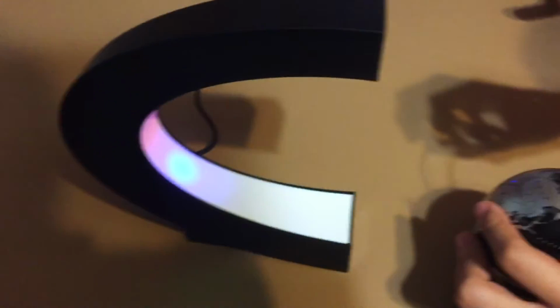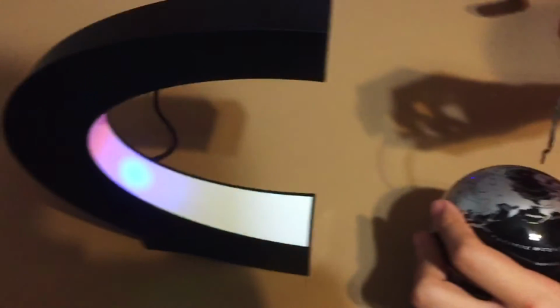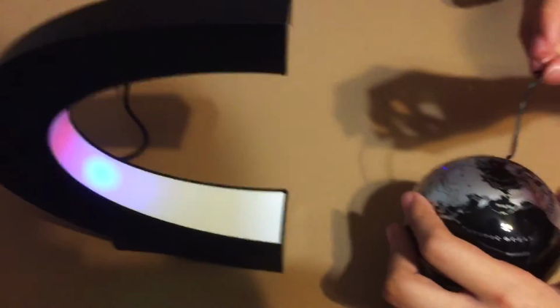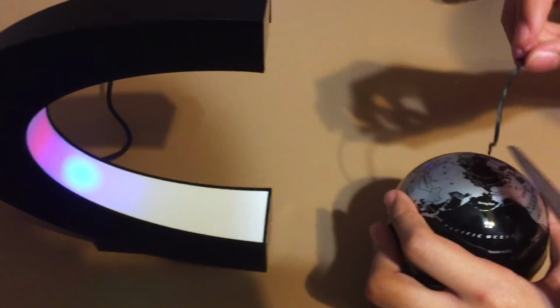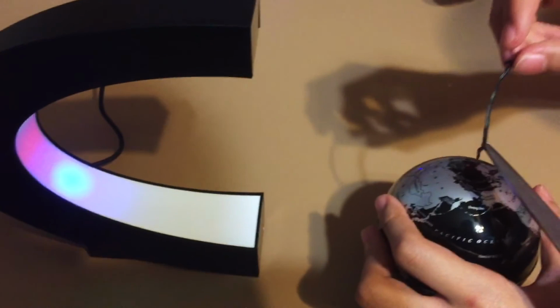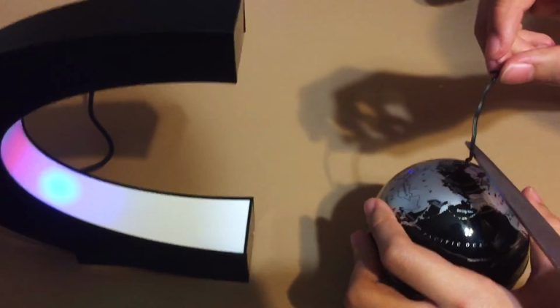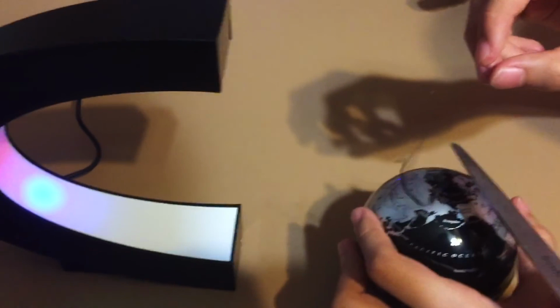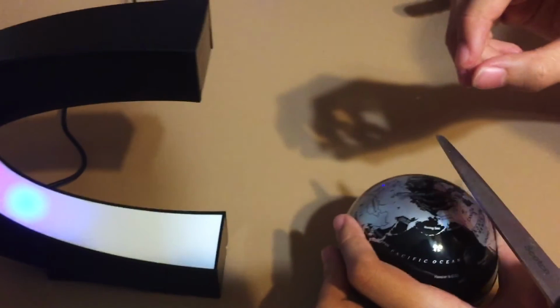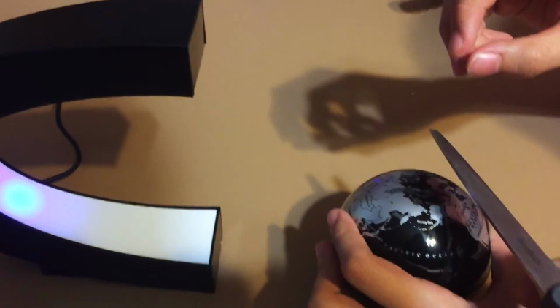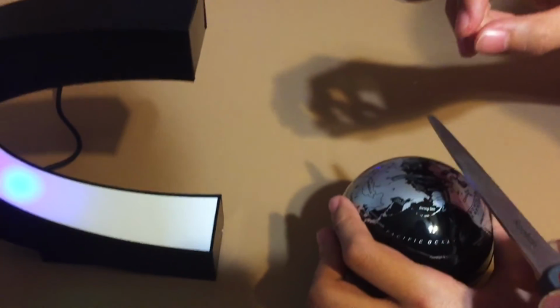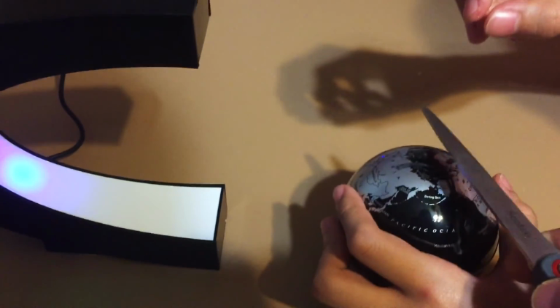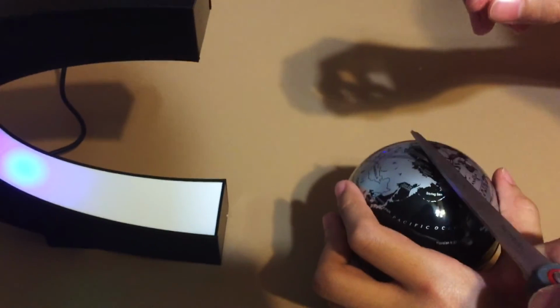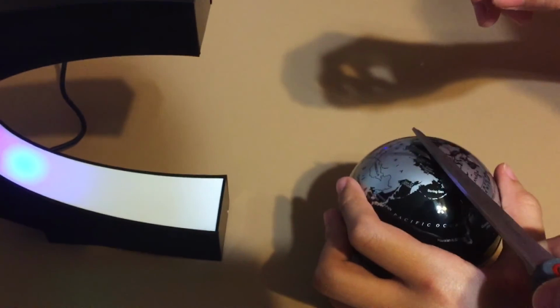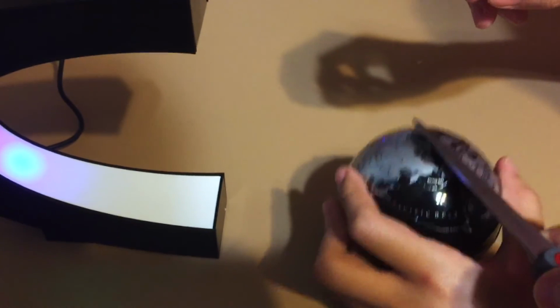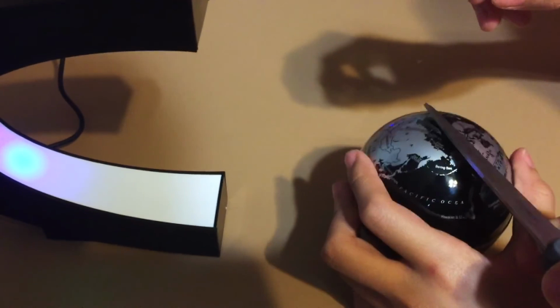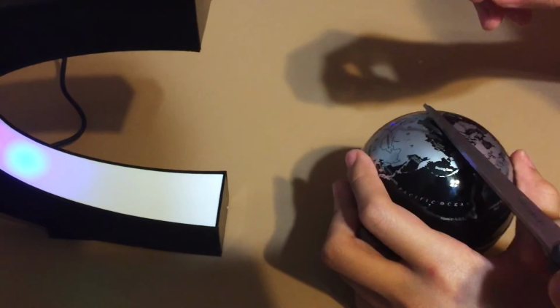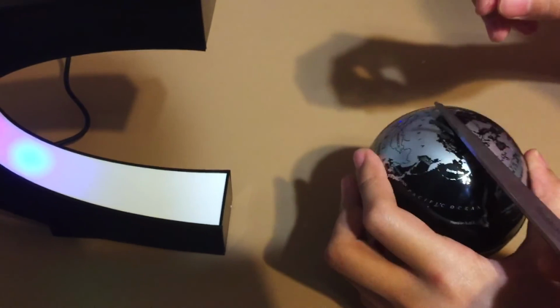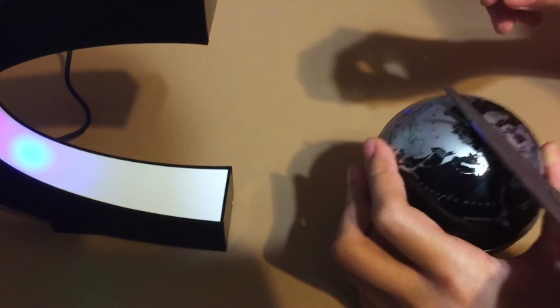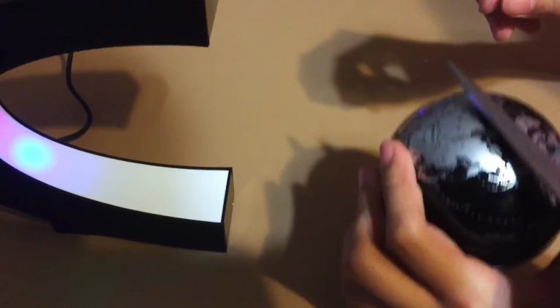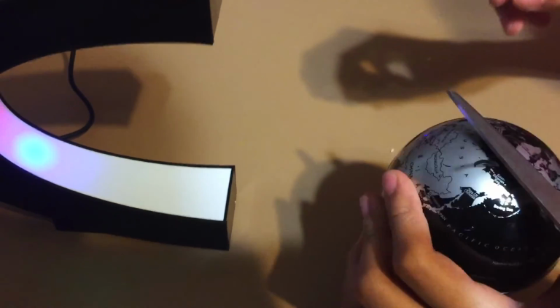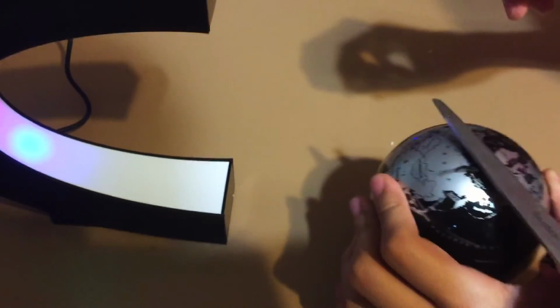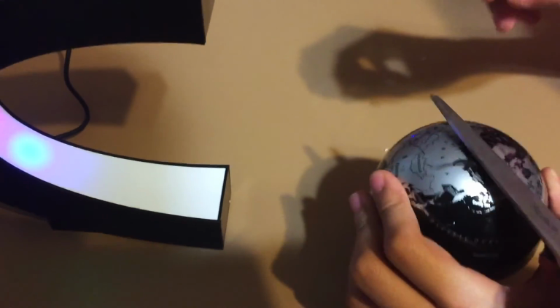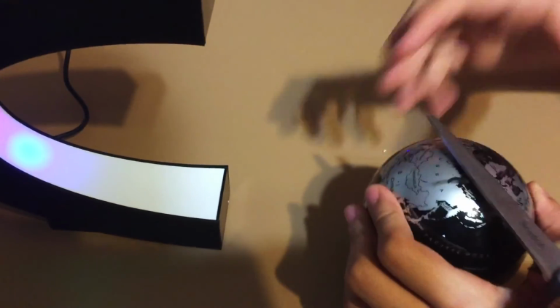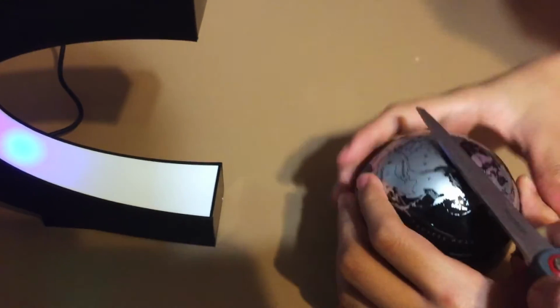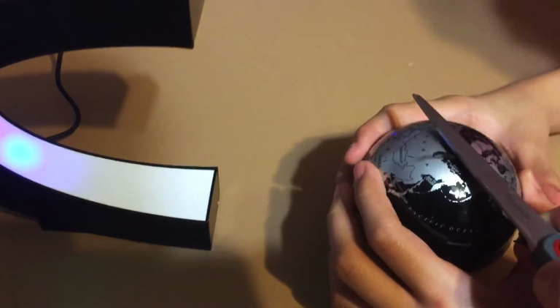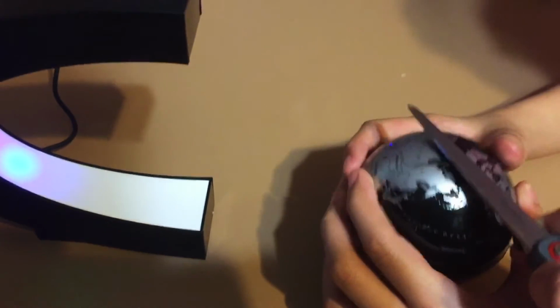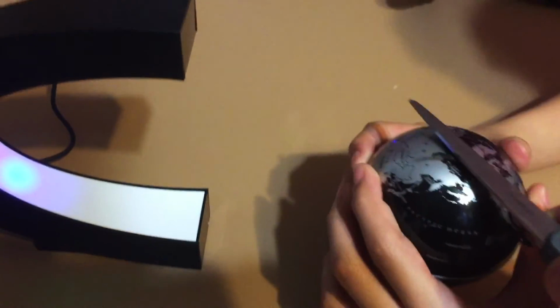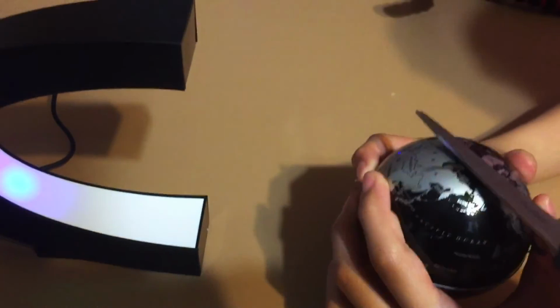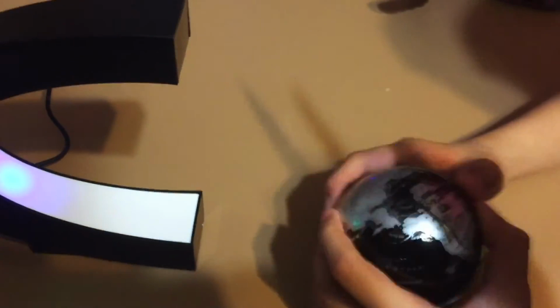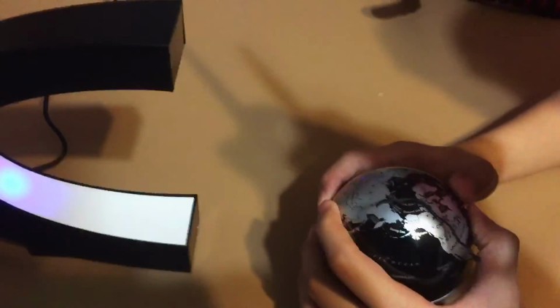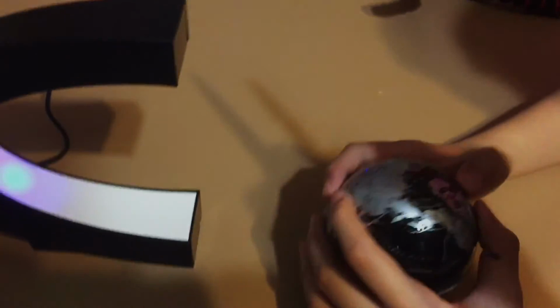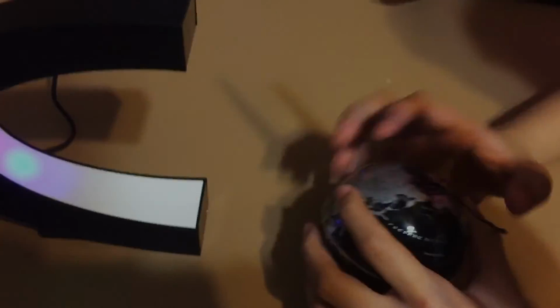The magnet is actually here in the globe — it's a universal magnet in there.